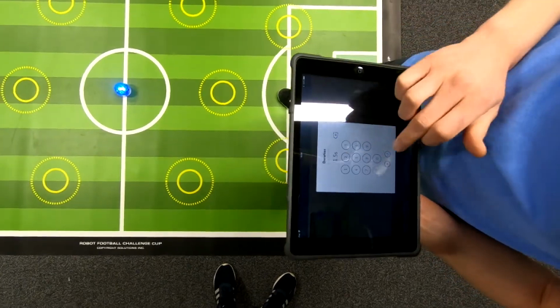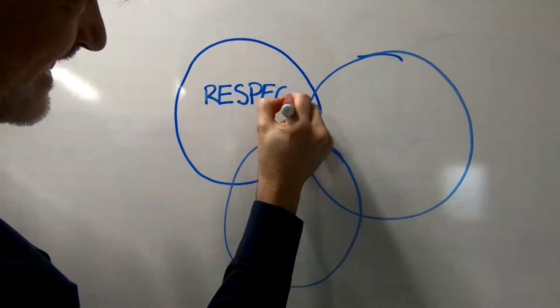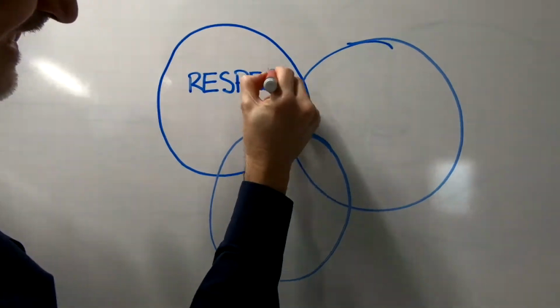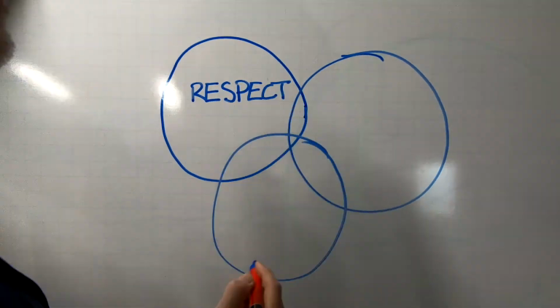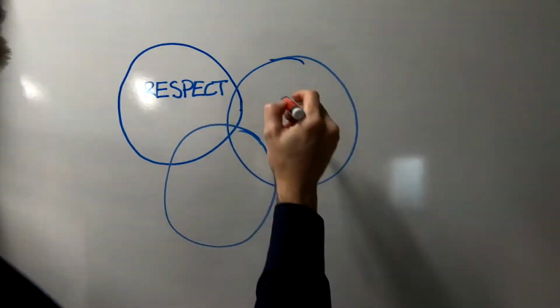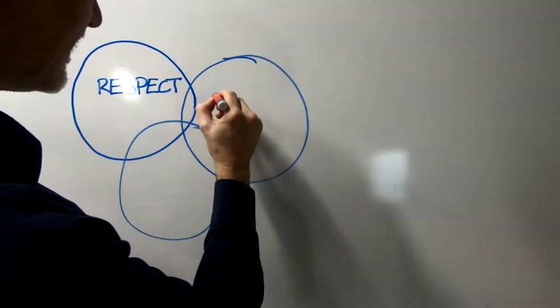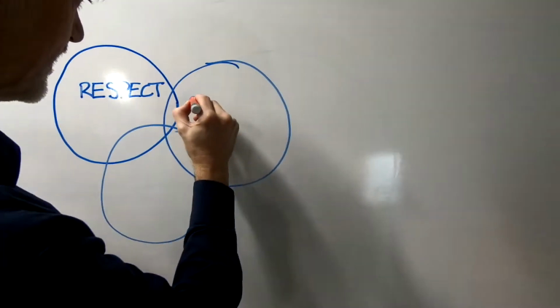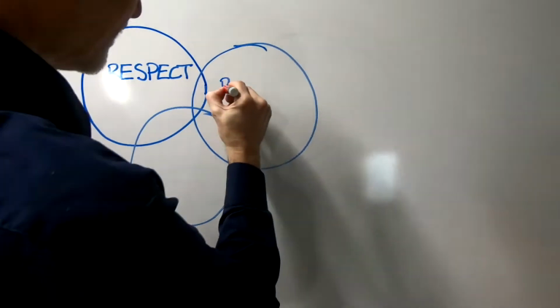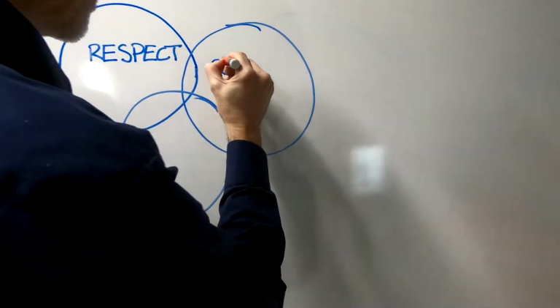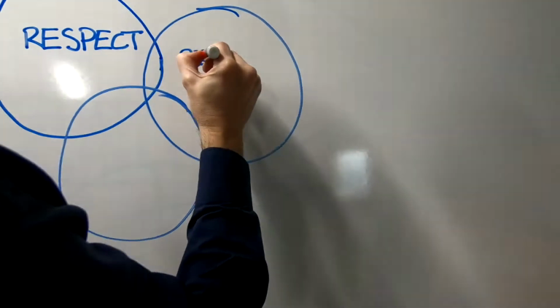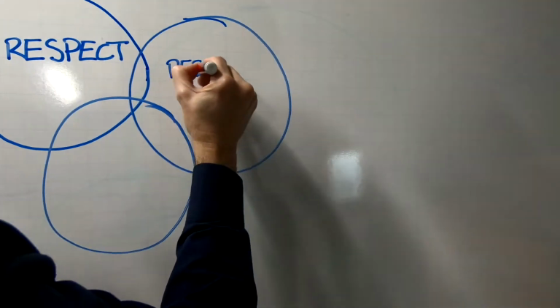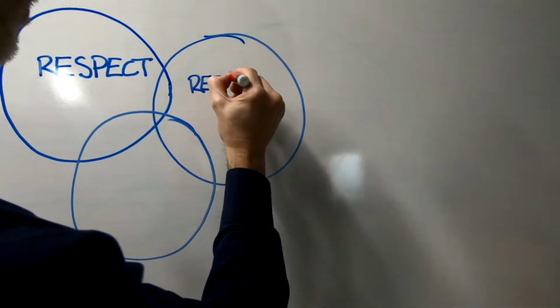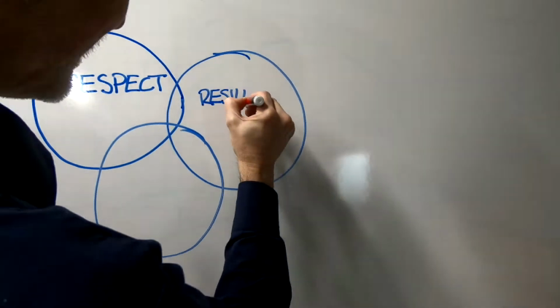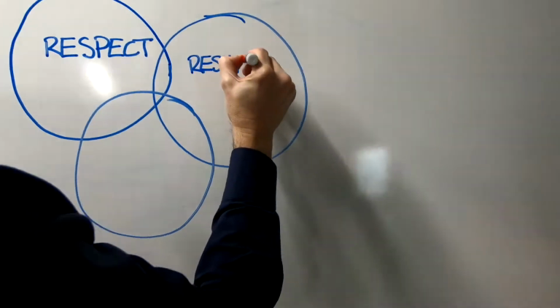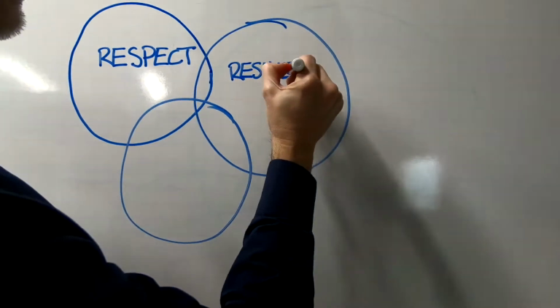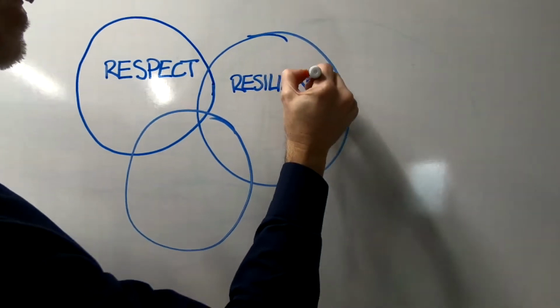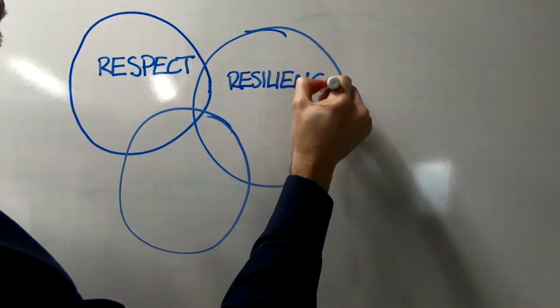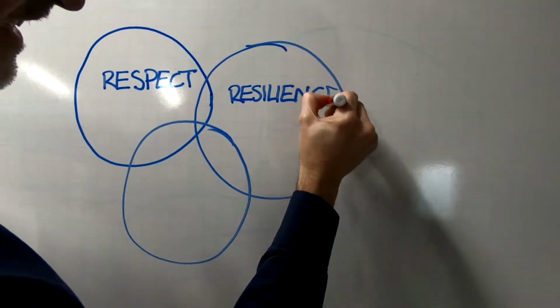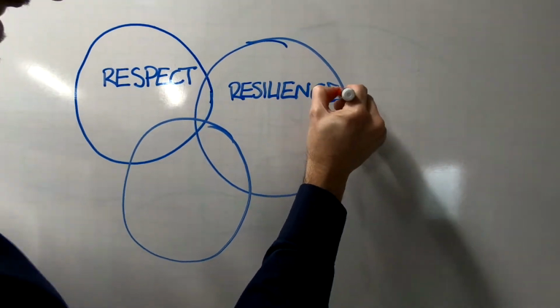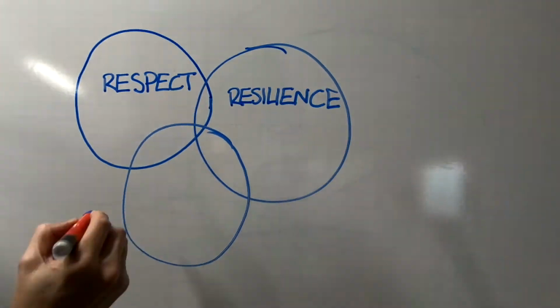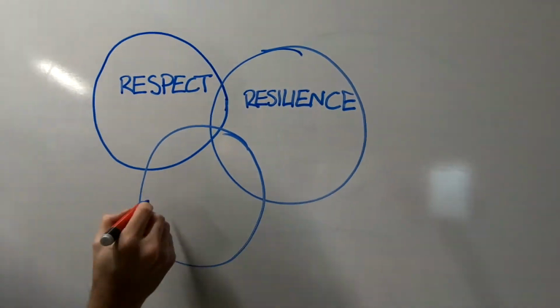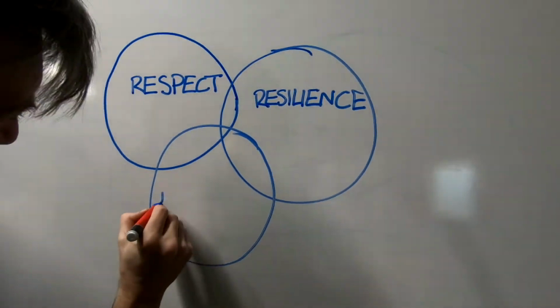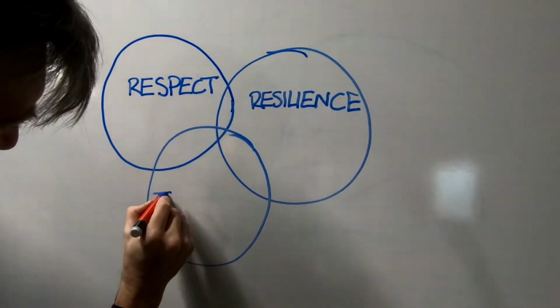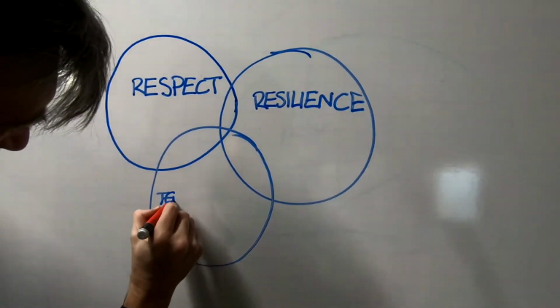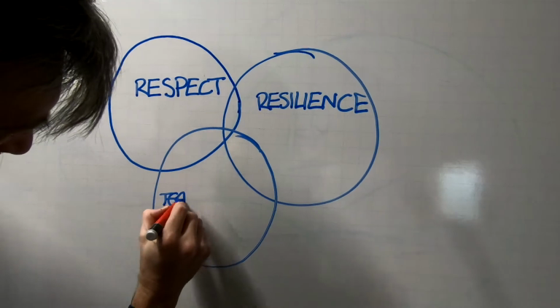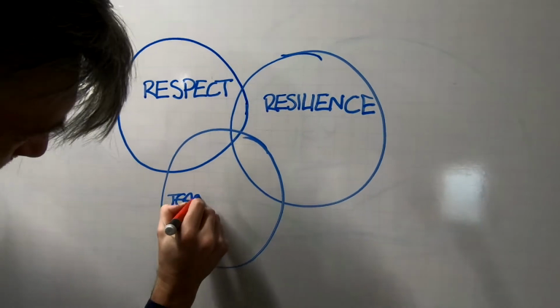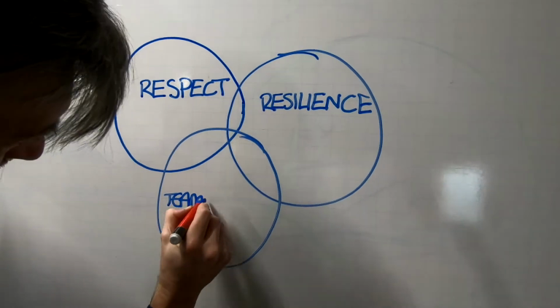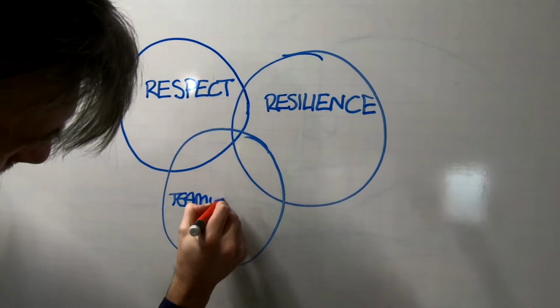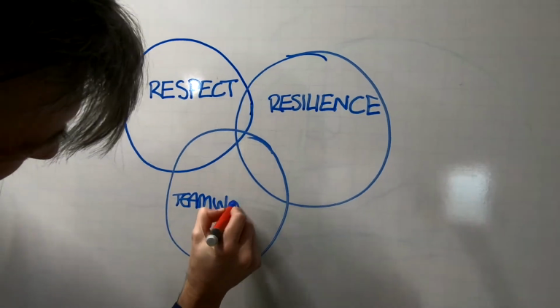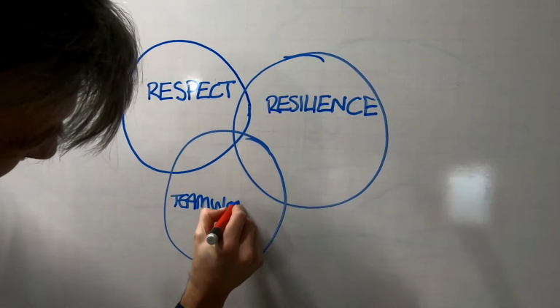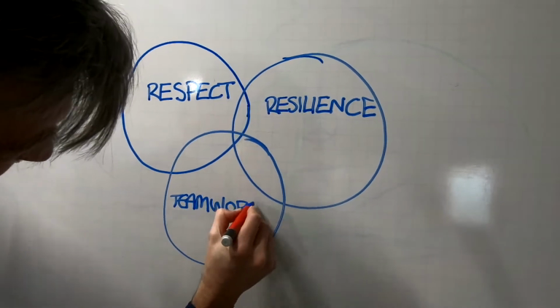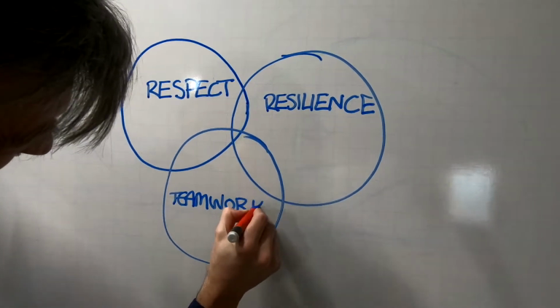Here we can see the three core values of Robot Football: respect, resilience, and teamwork.